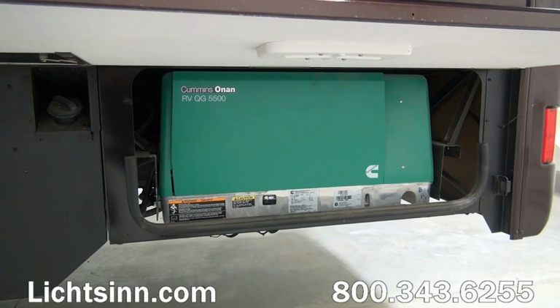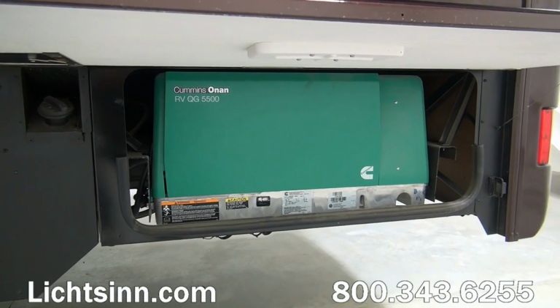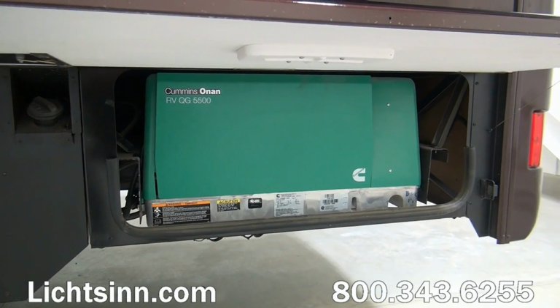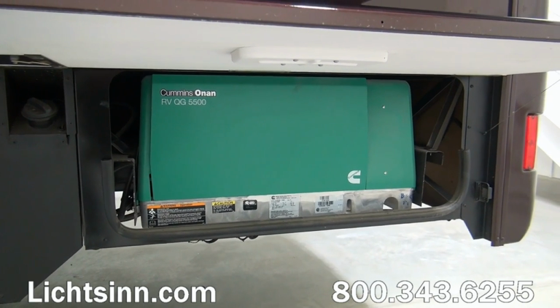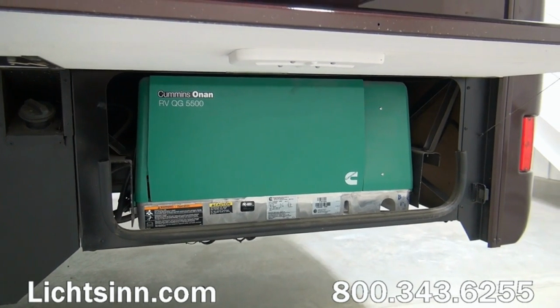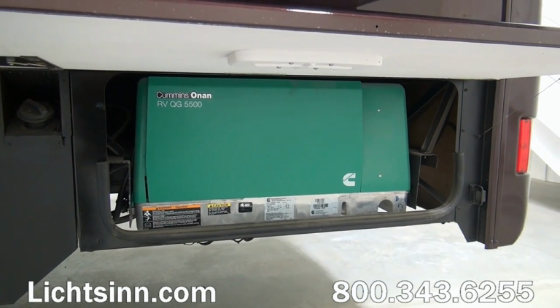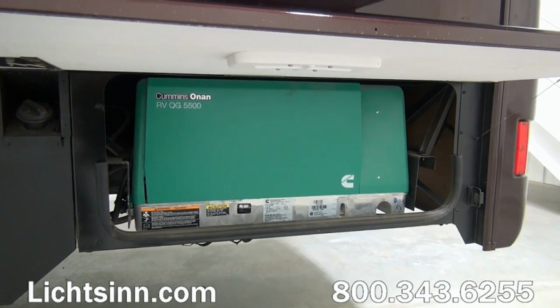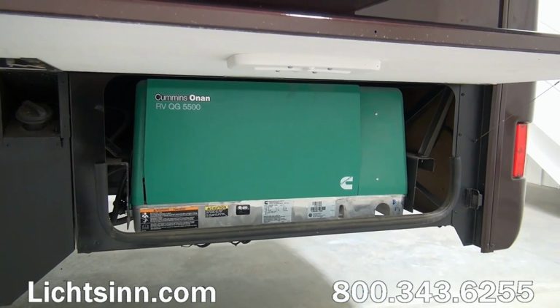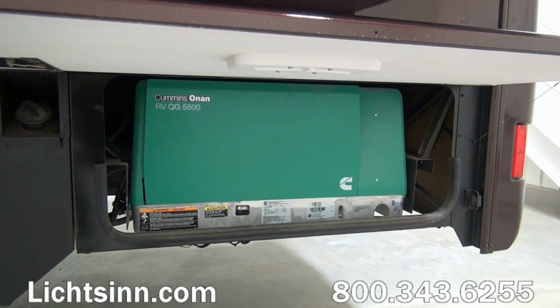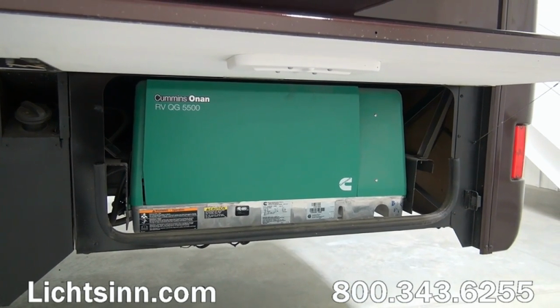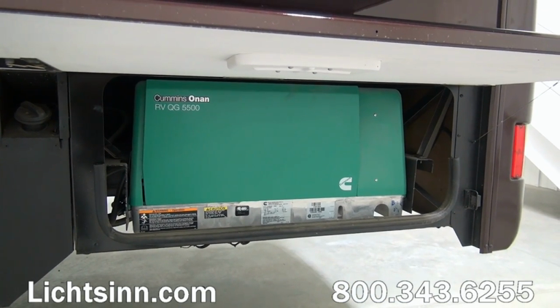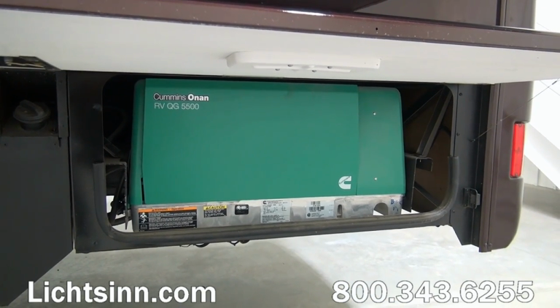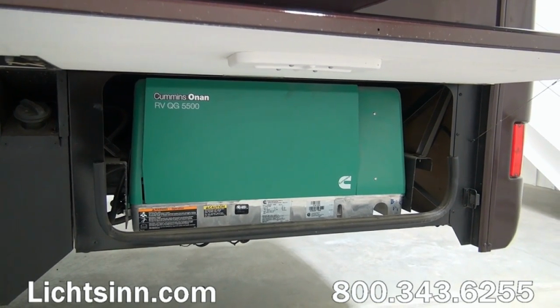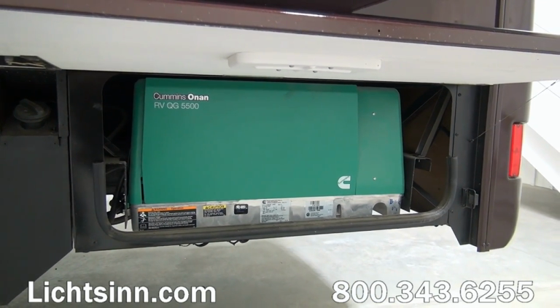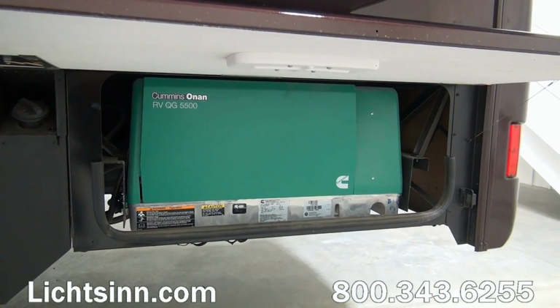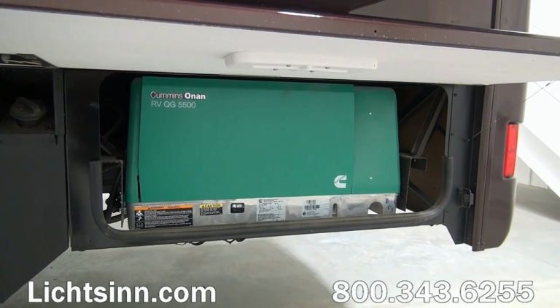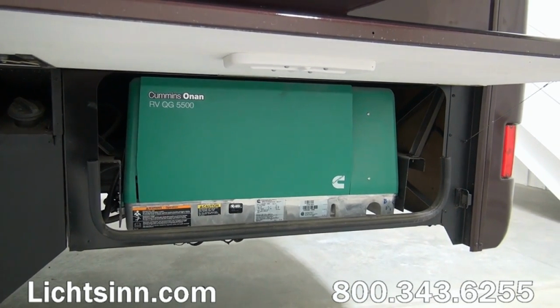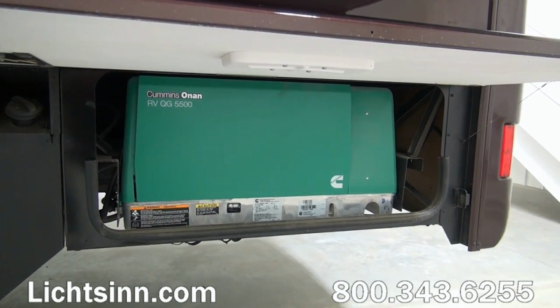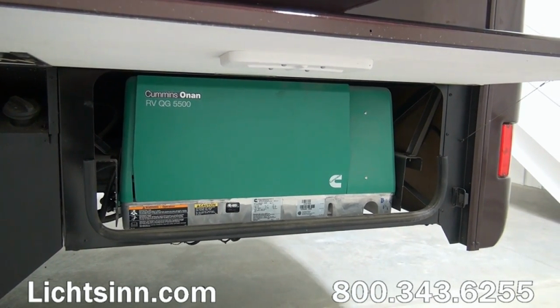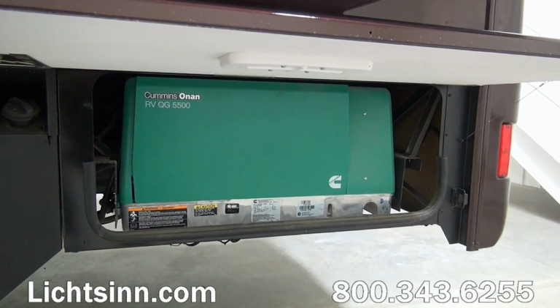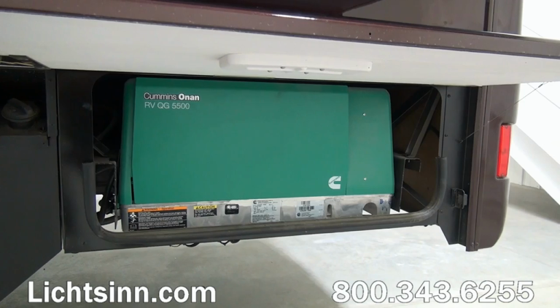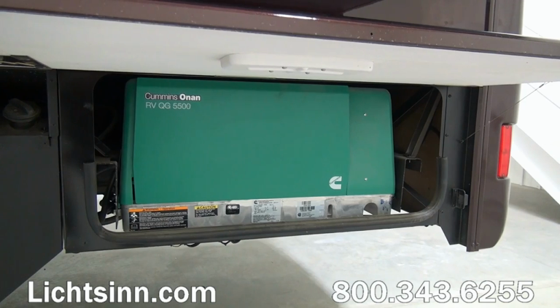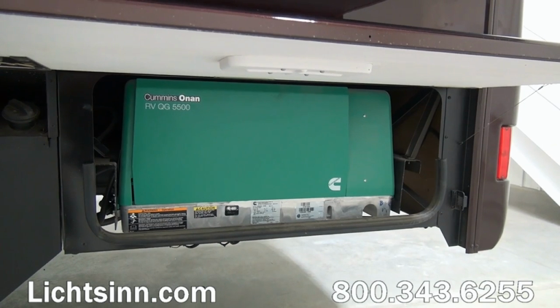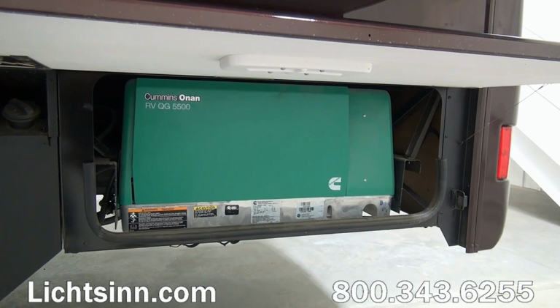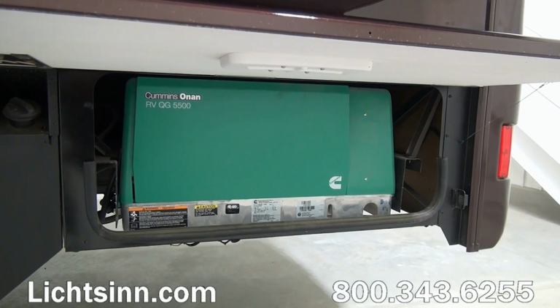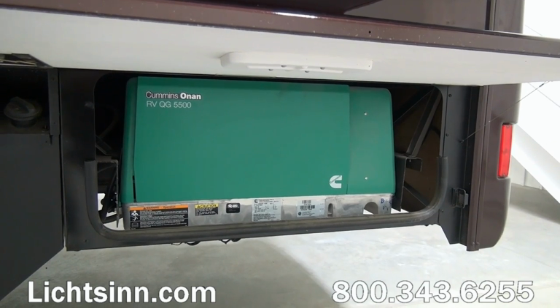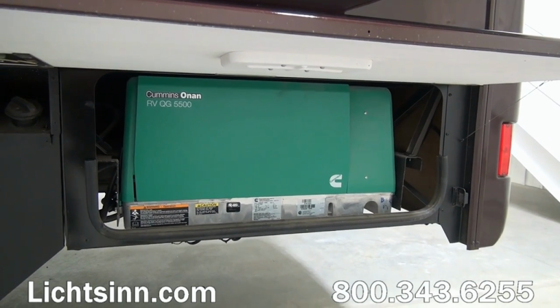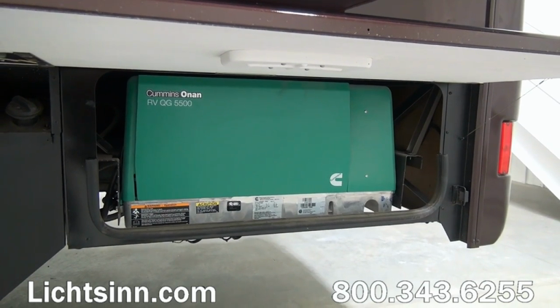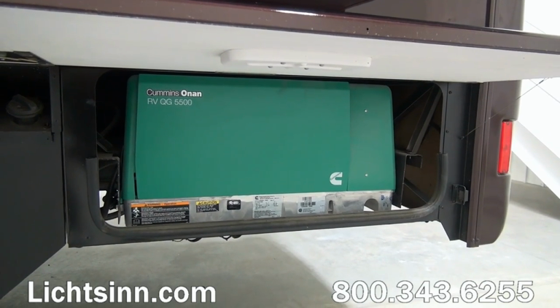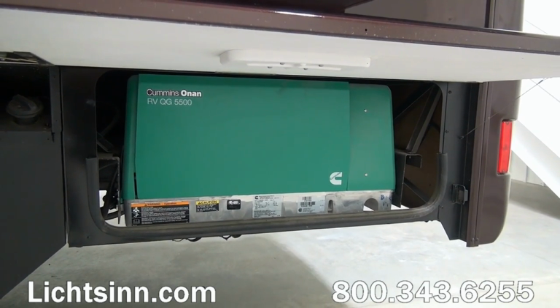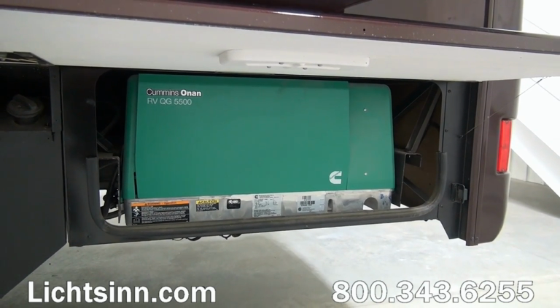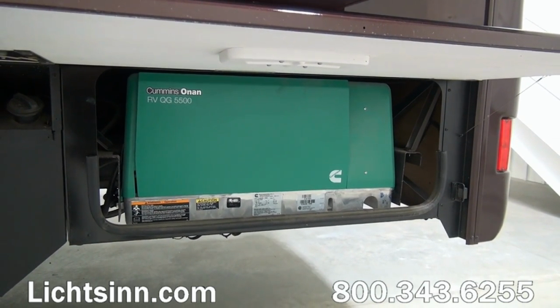This is the Cummins Onan 5,500-watt Micro Quiet gasoline generator, which runs off of the top three-quarters of the fuel tank.